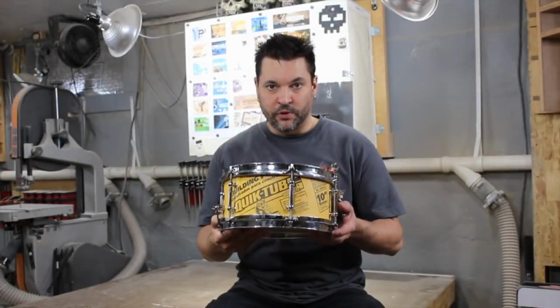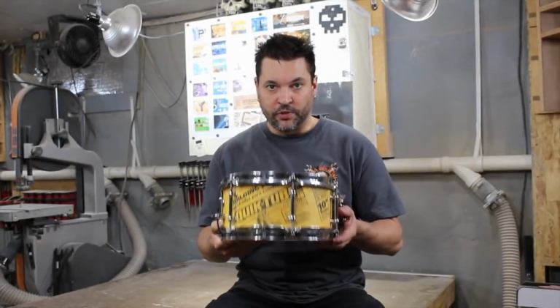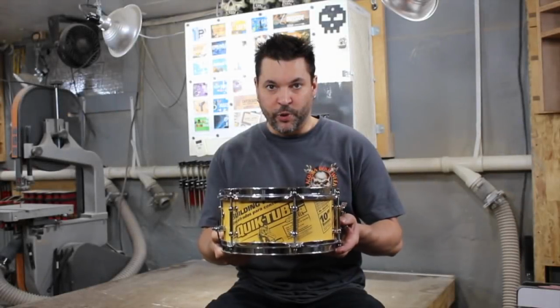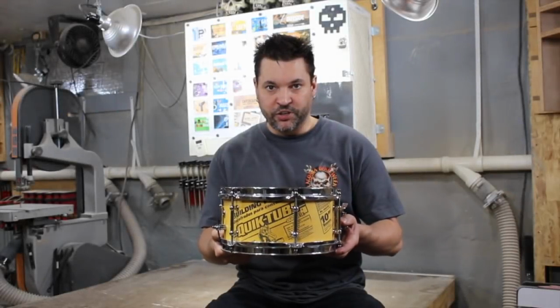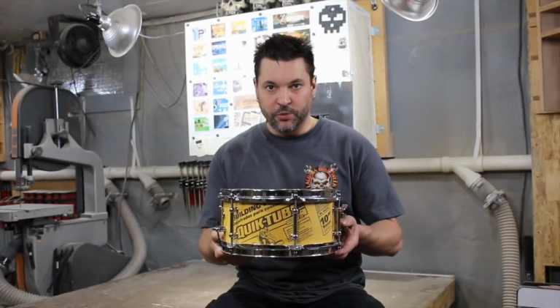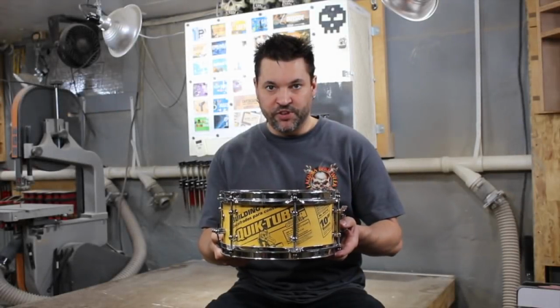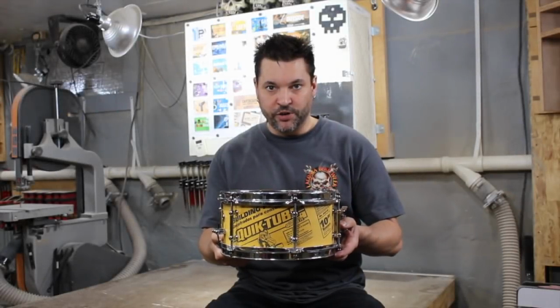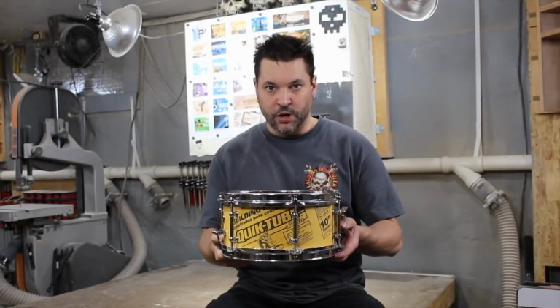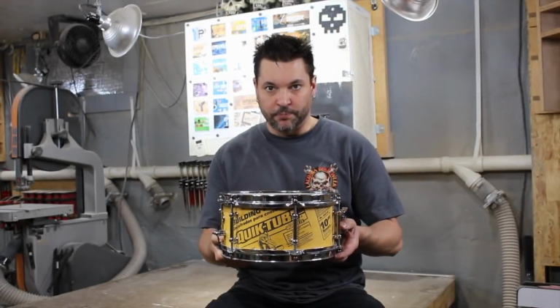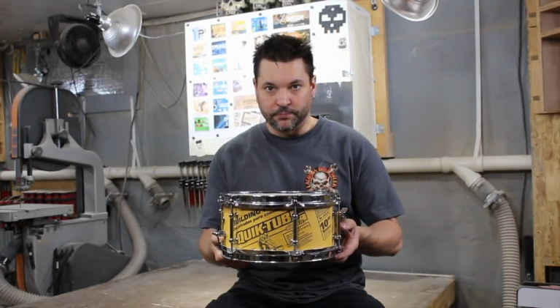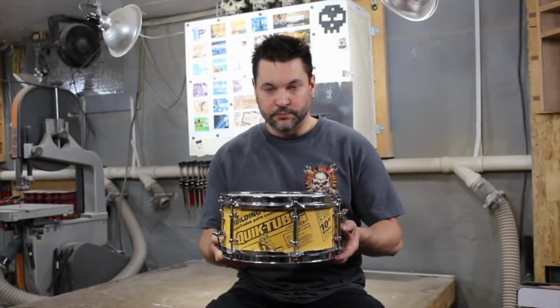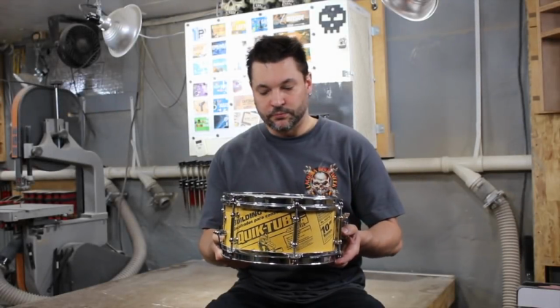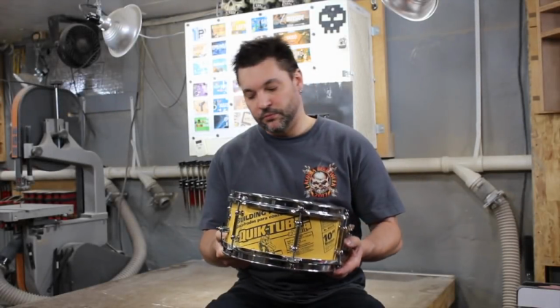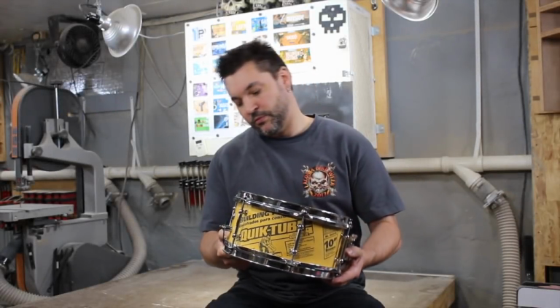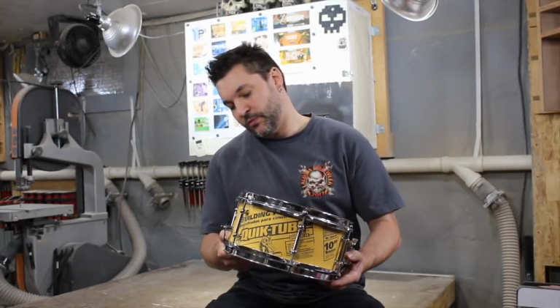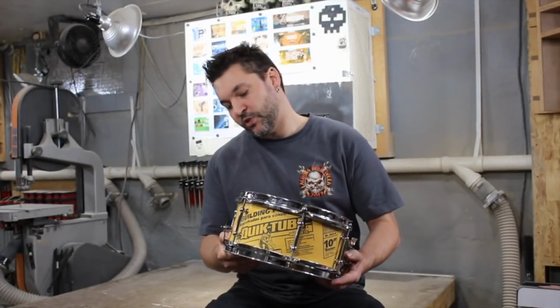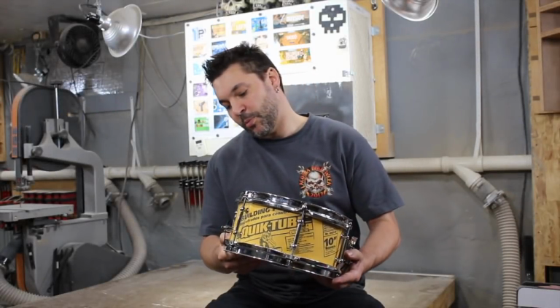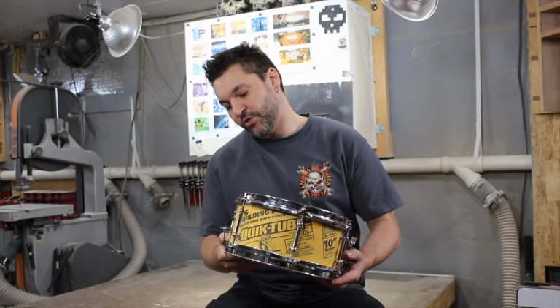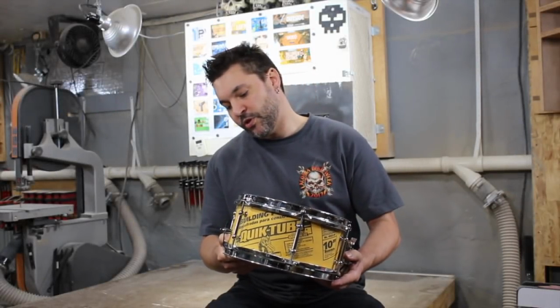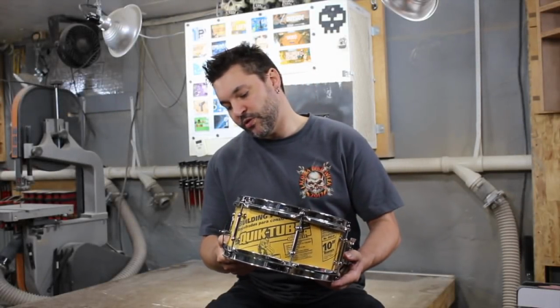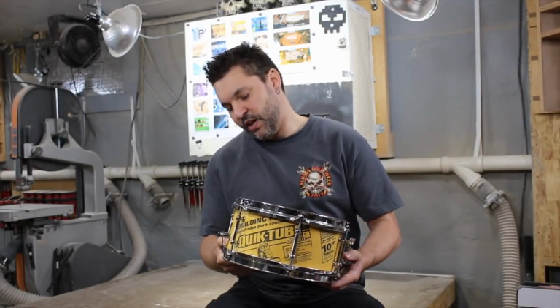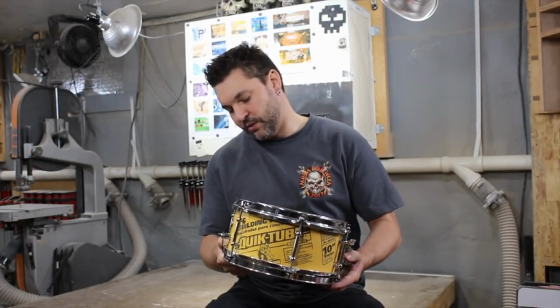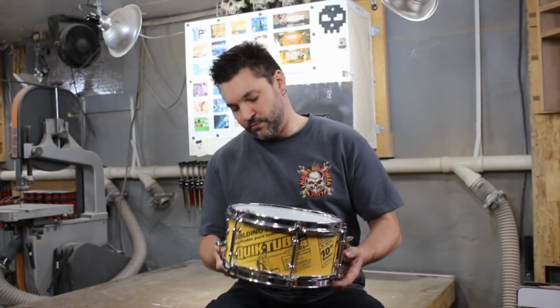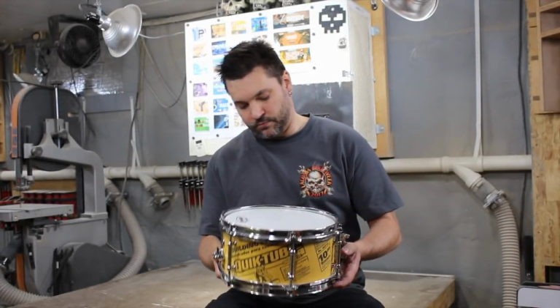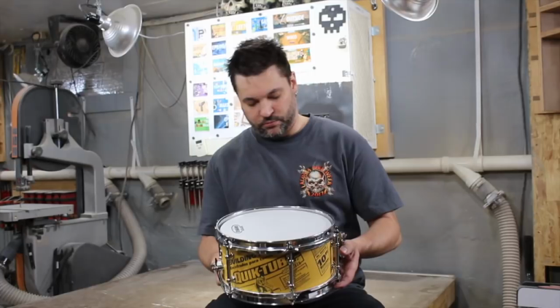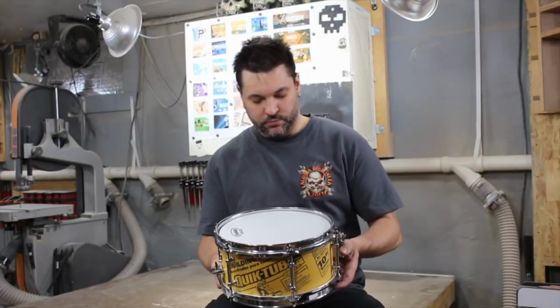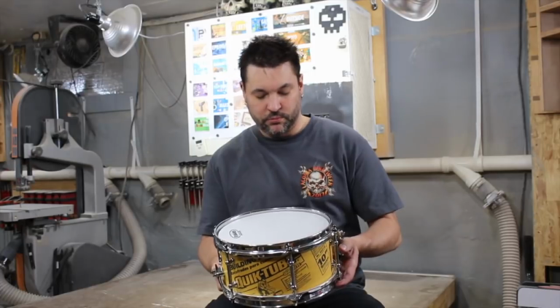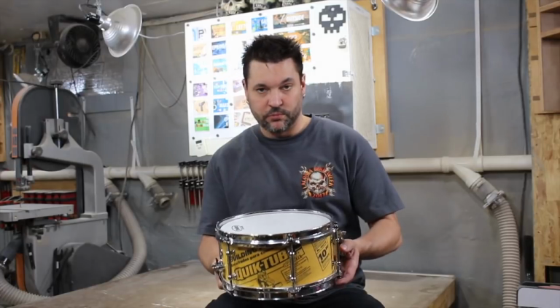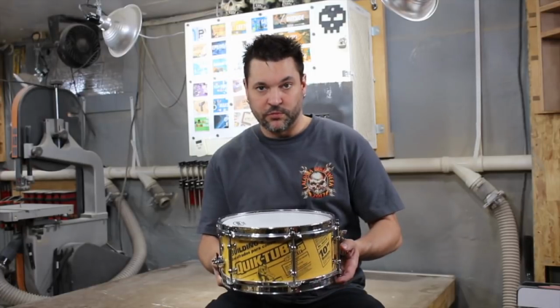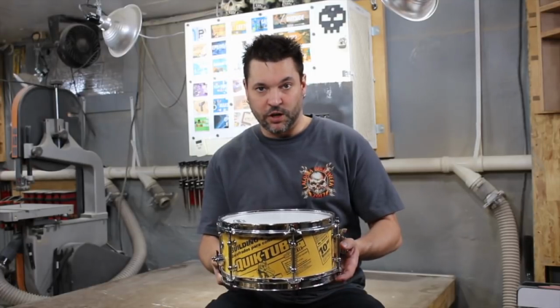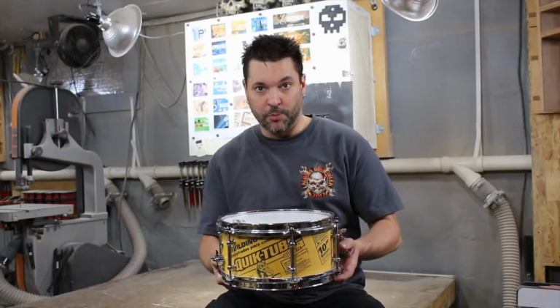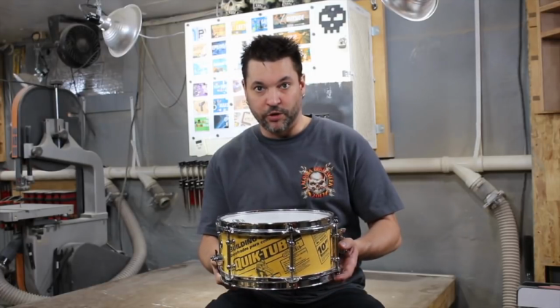The quick tube snare drum. It's almost too cute to hit. Almost.